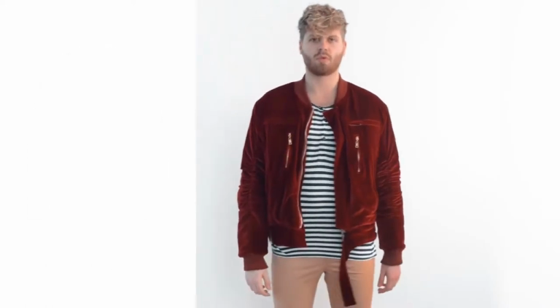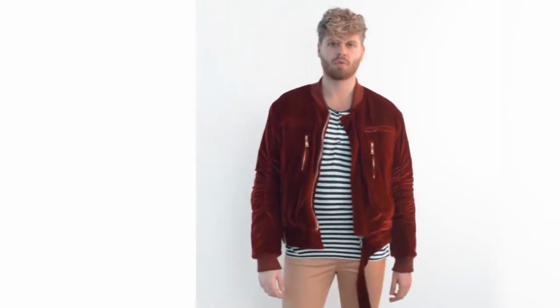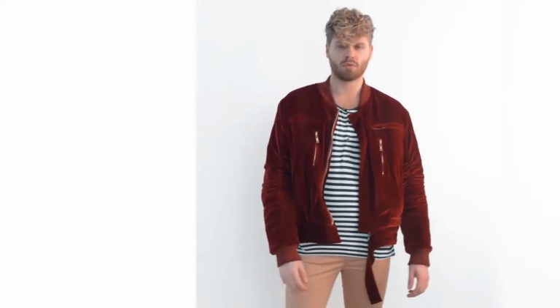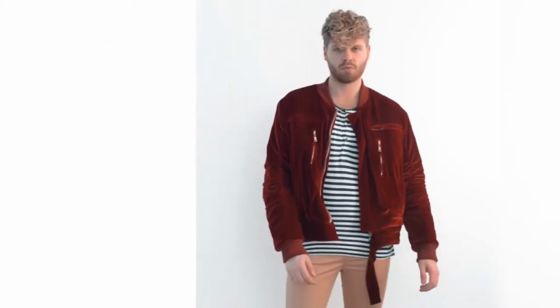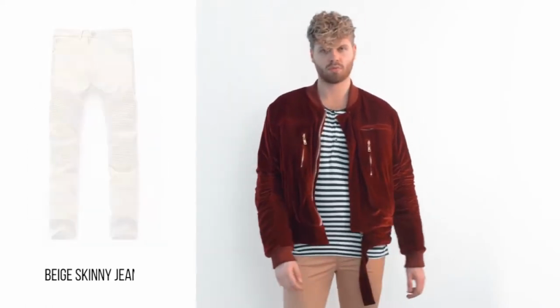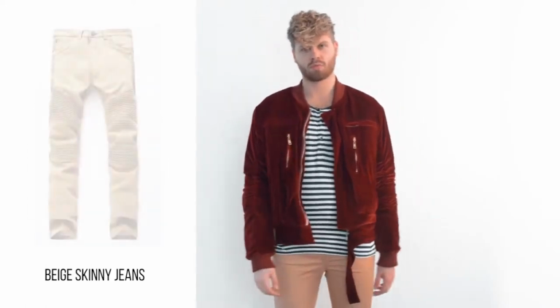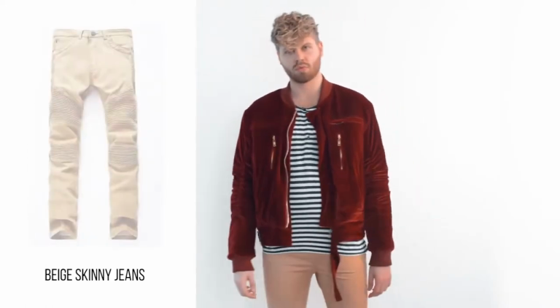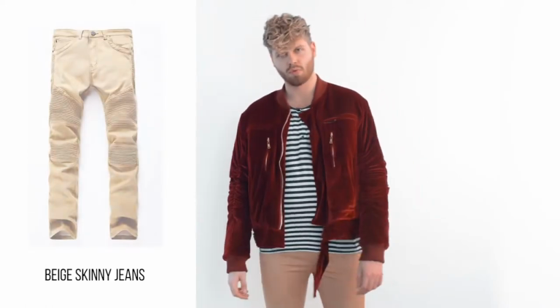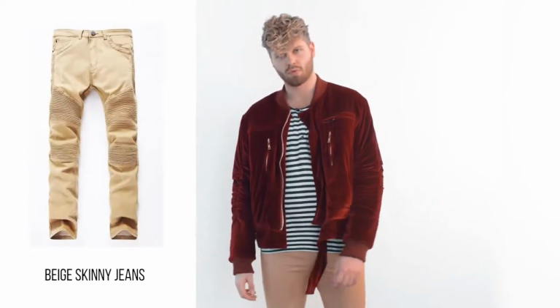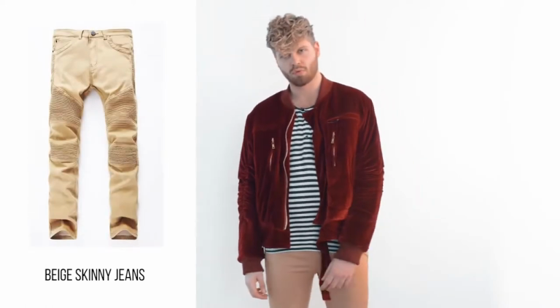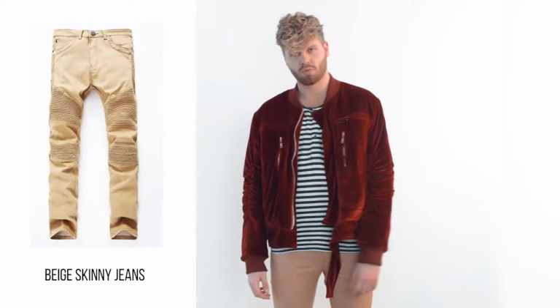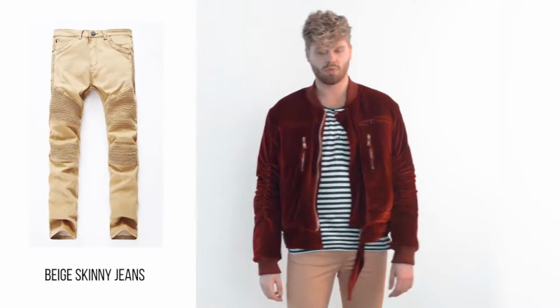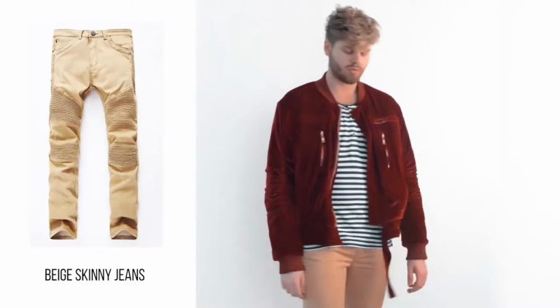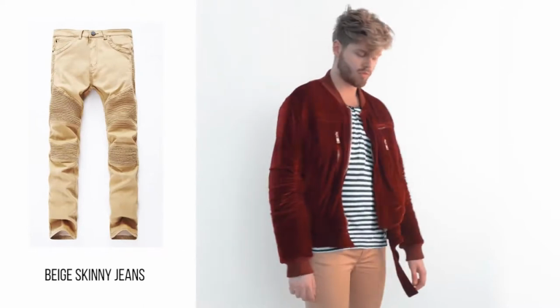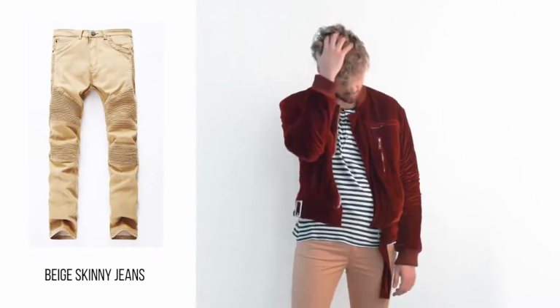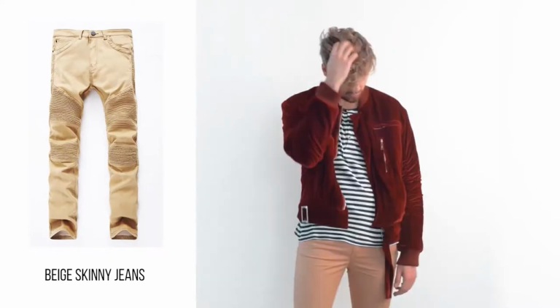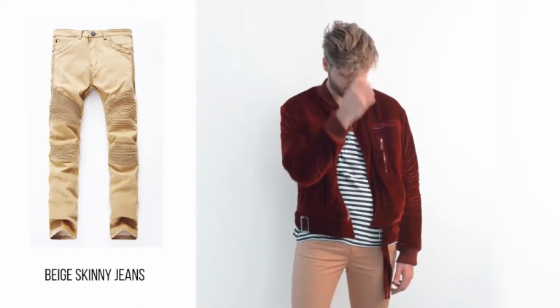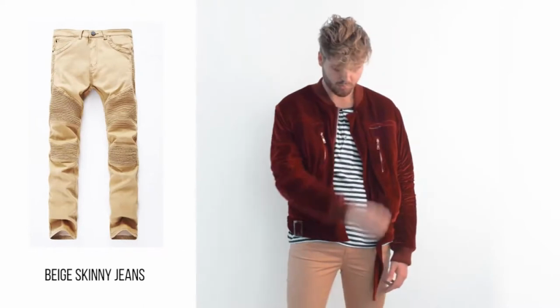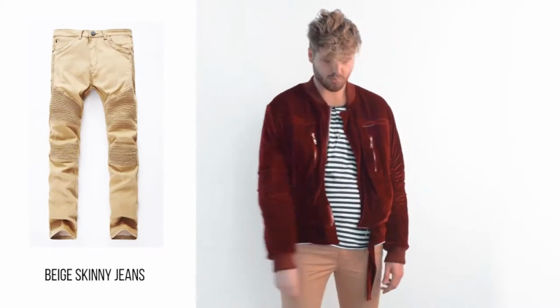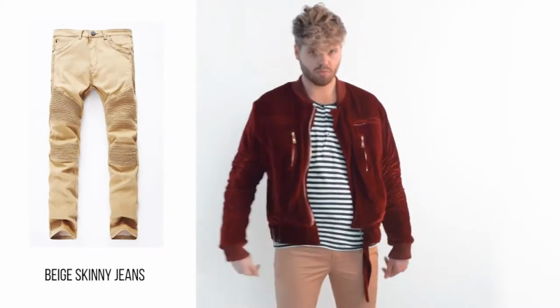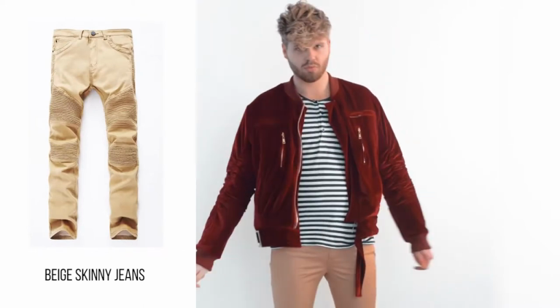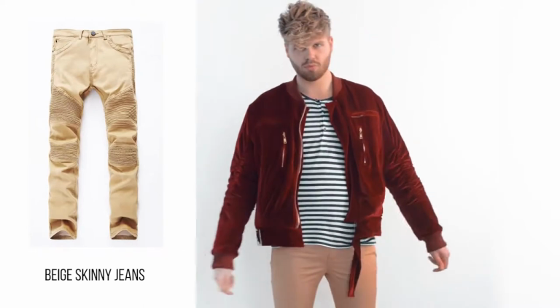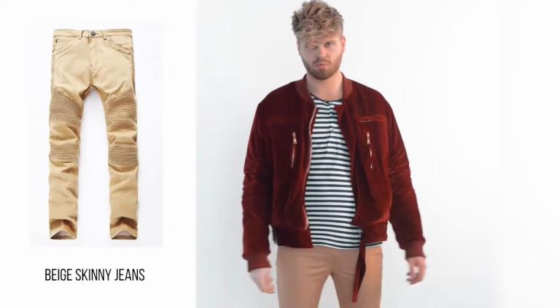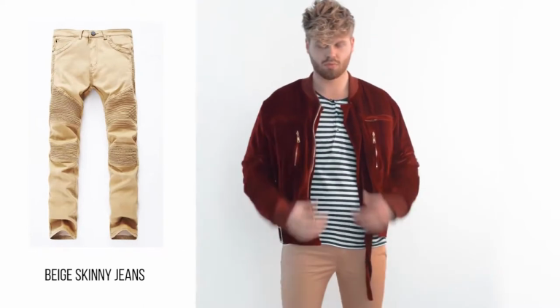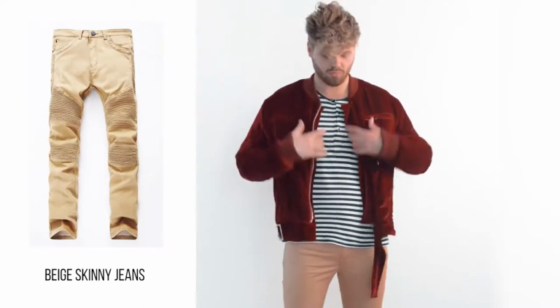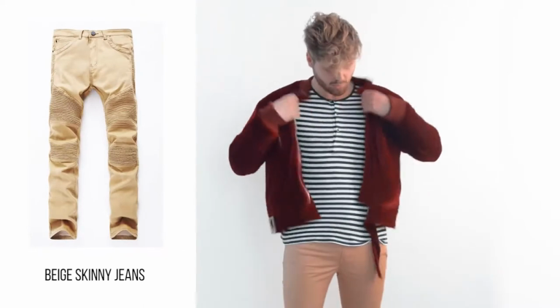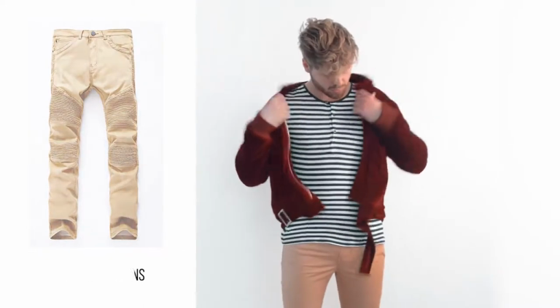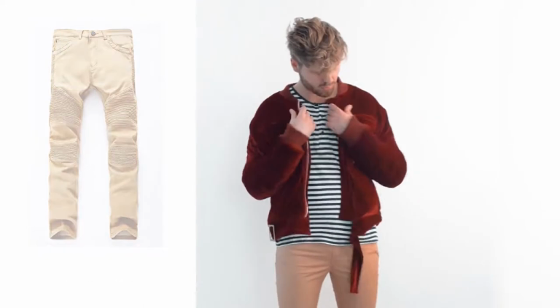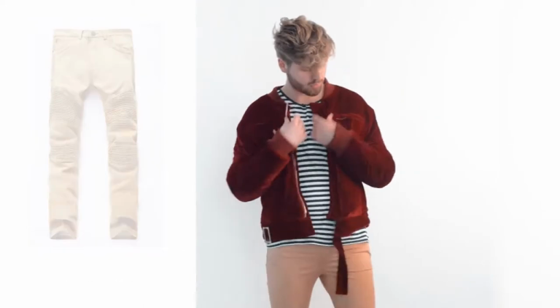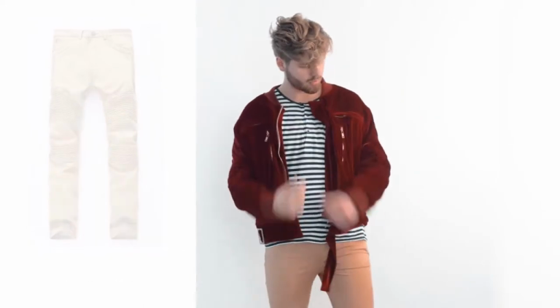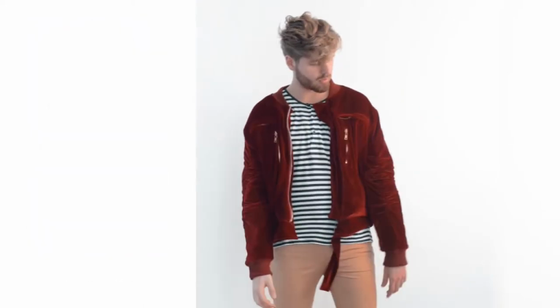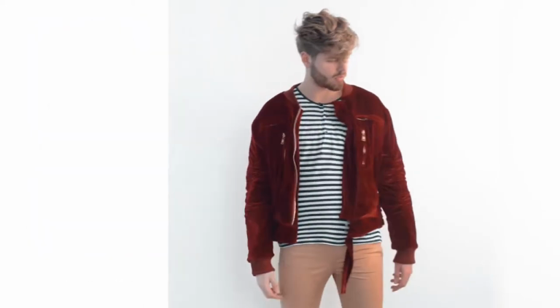And a pair of skinny jeans in a nude color. Velvet and velour for this season are so in.